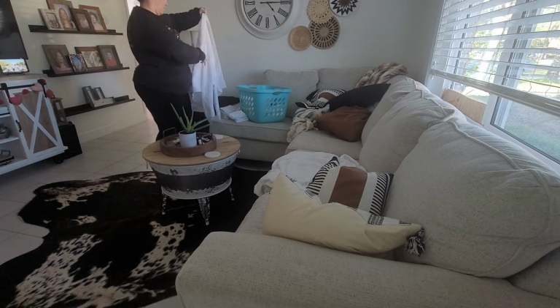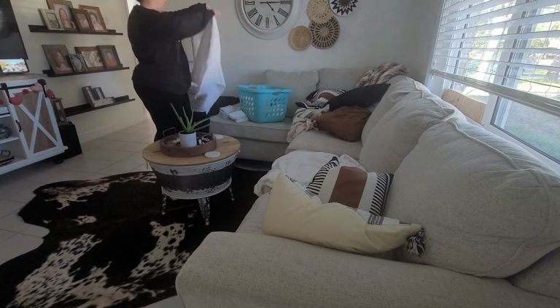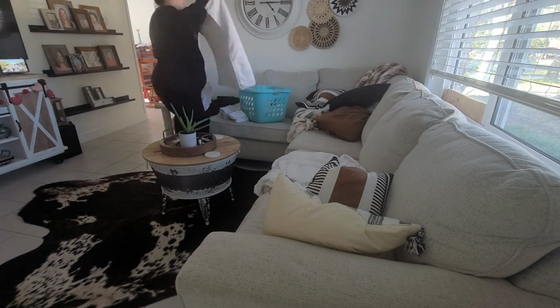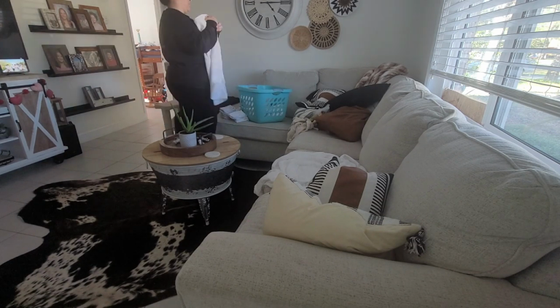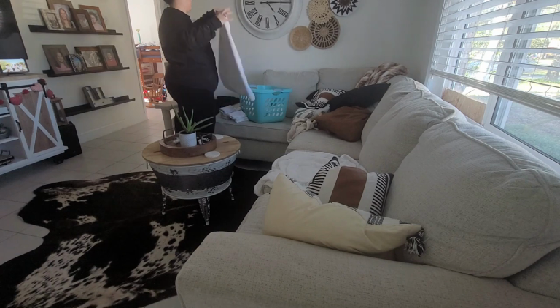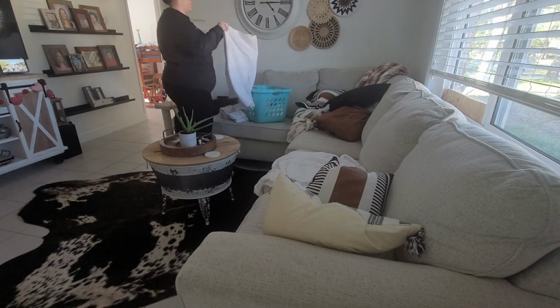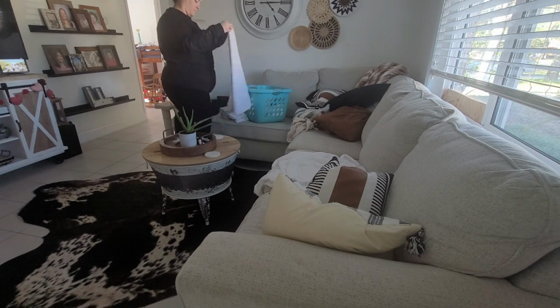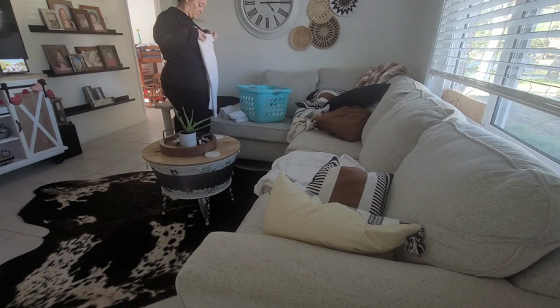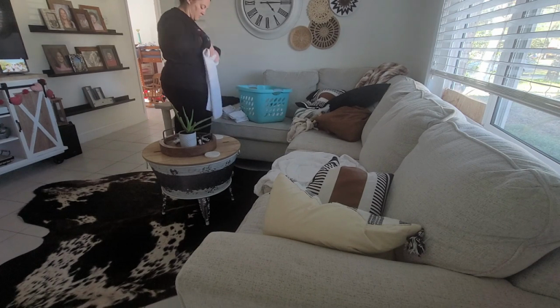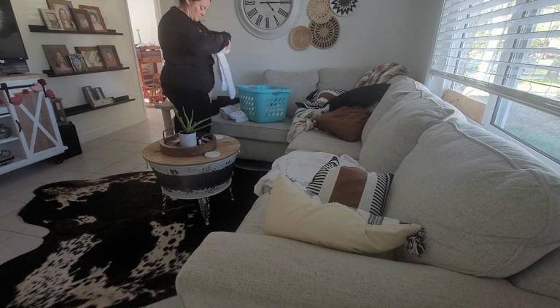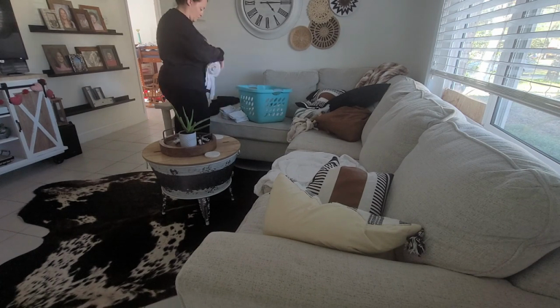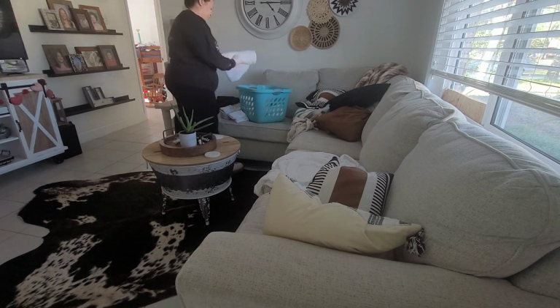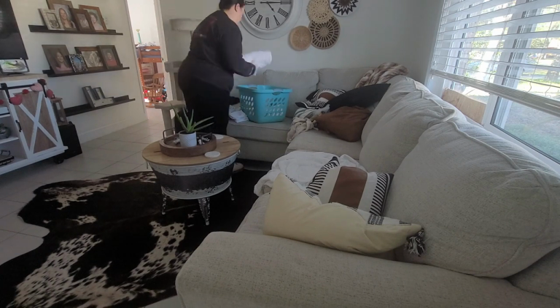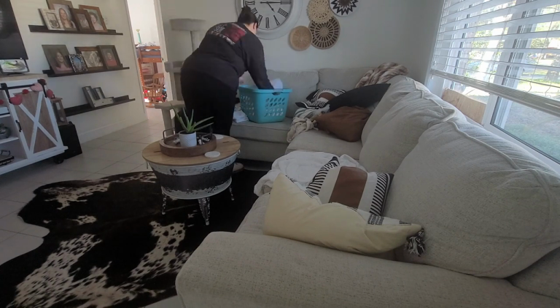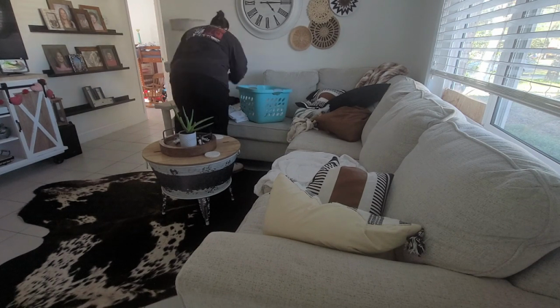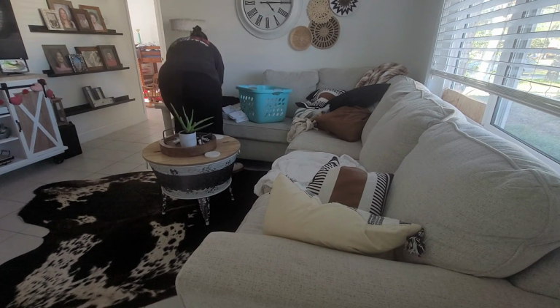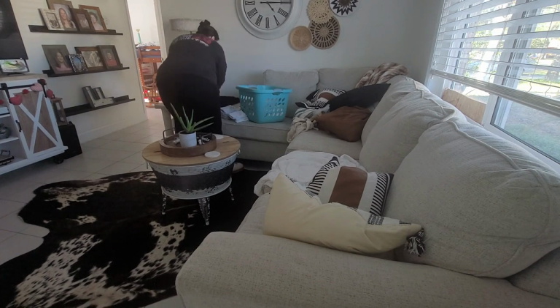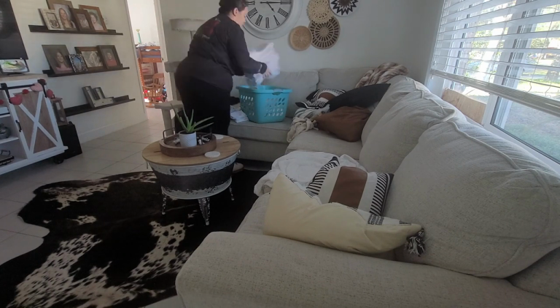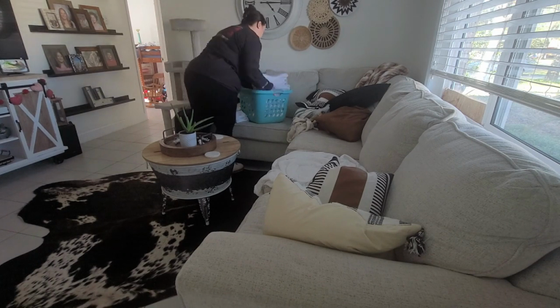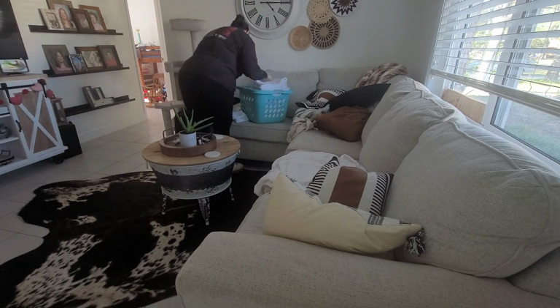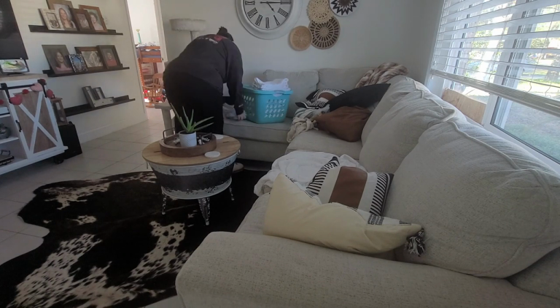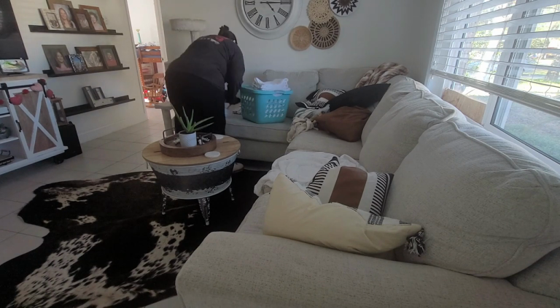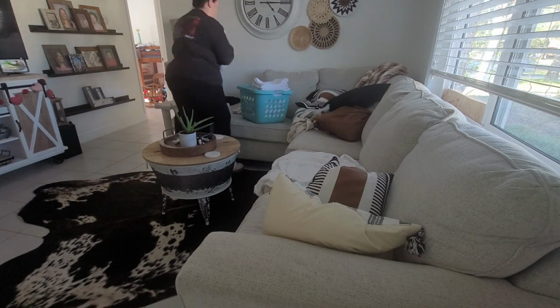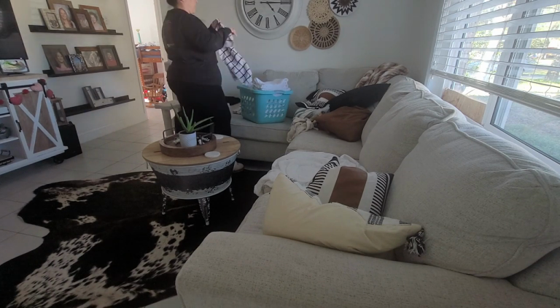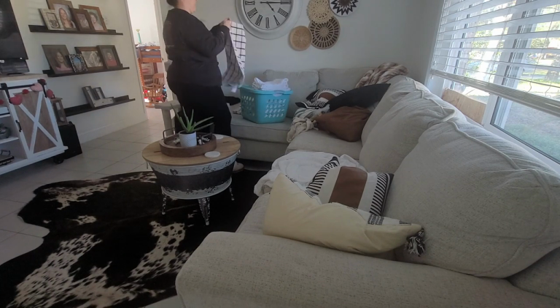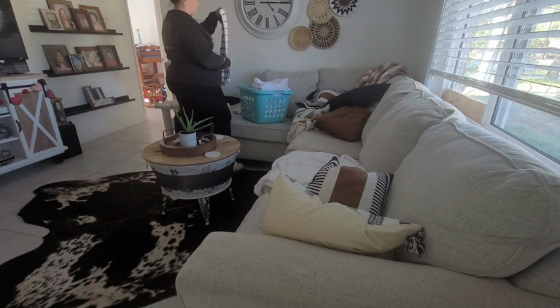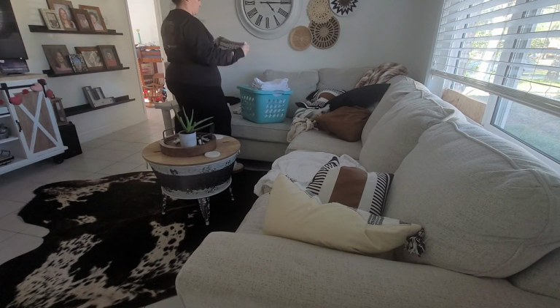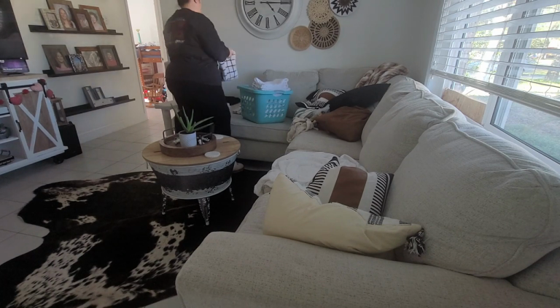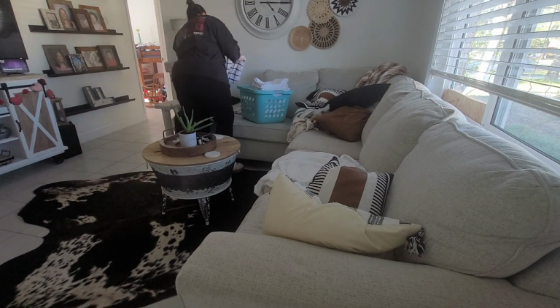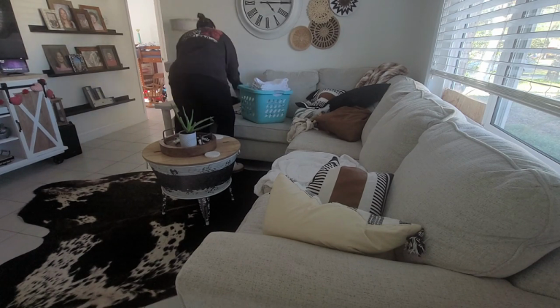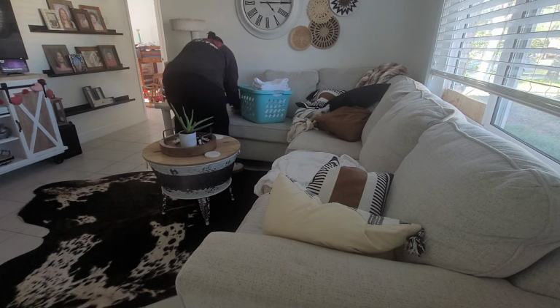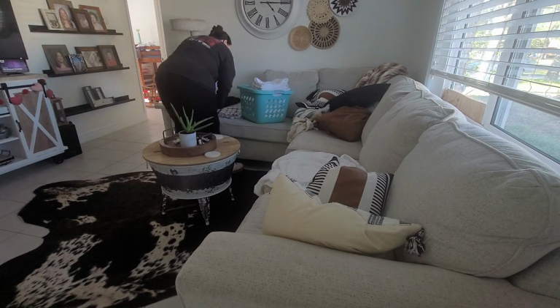We're going to finish up folding these towels and then clean up the living room.